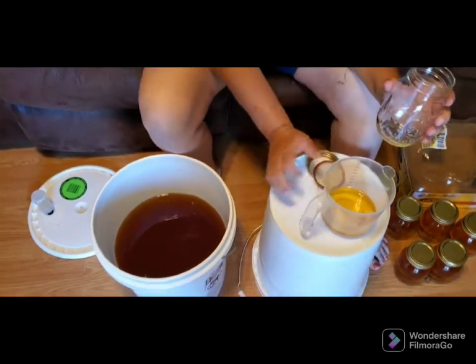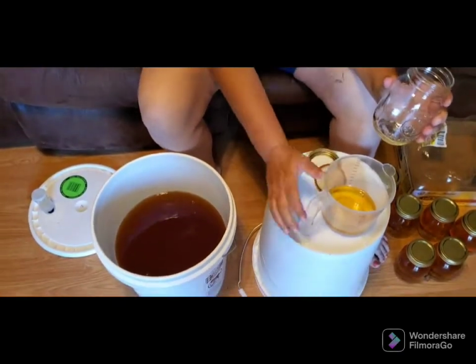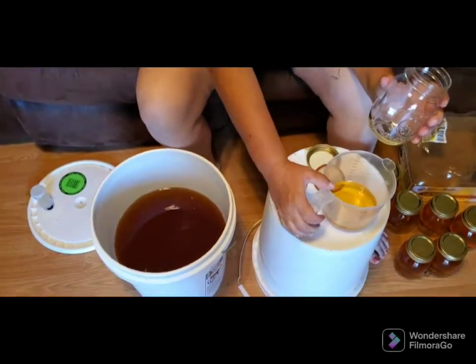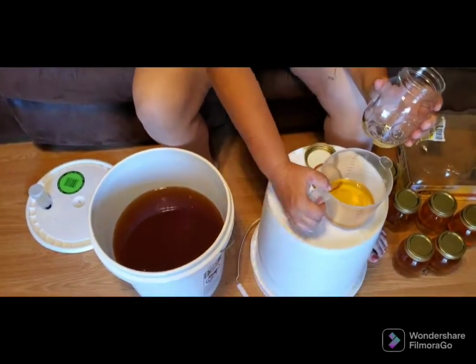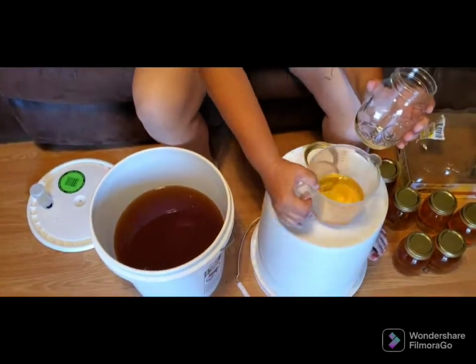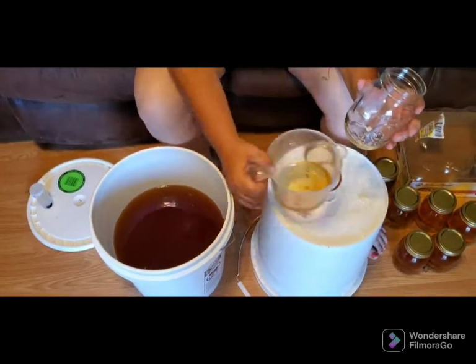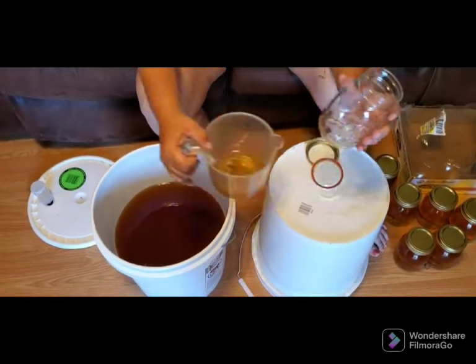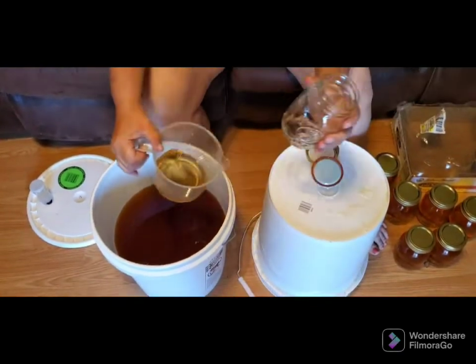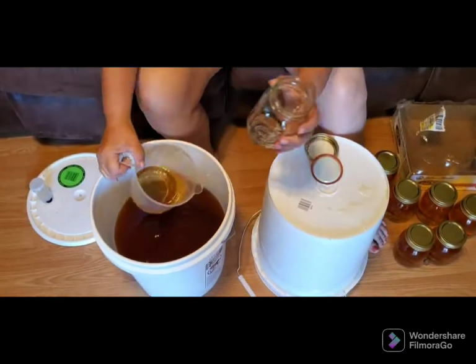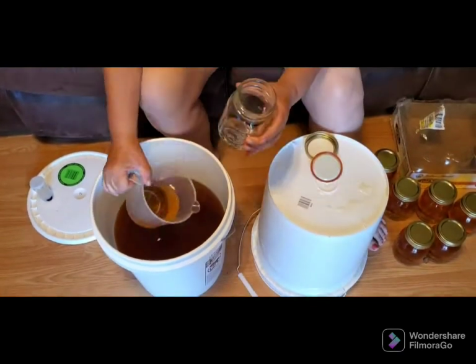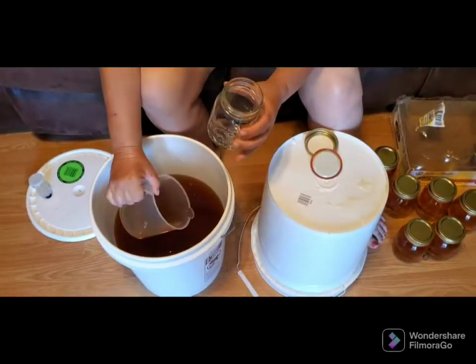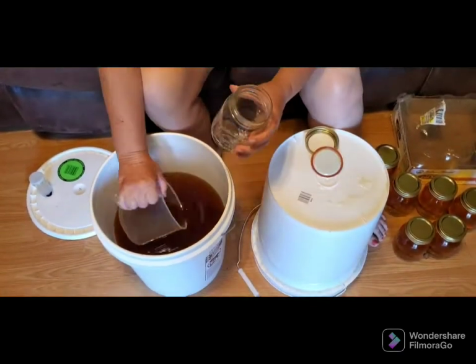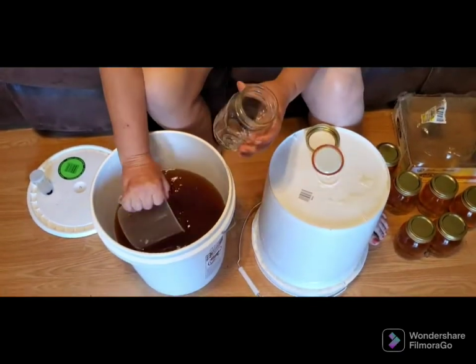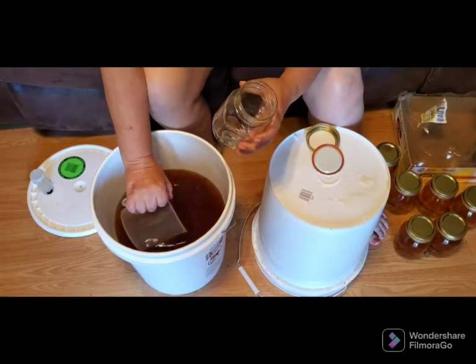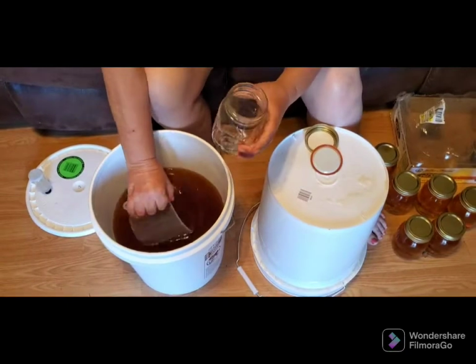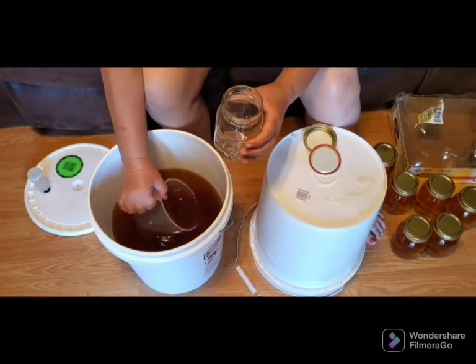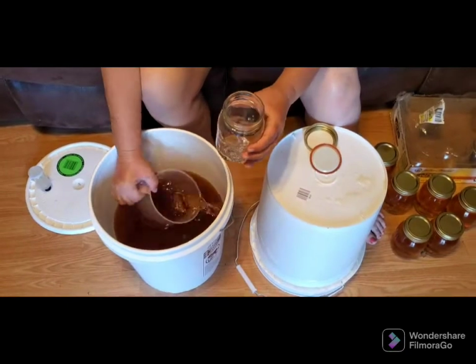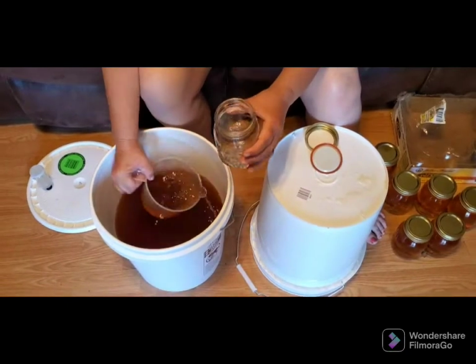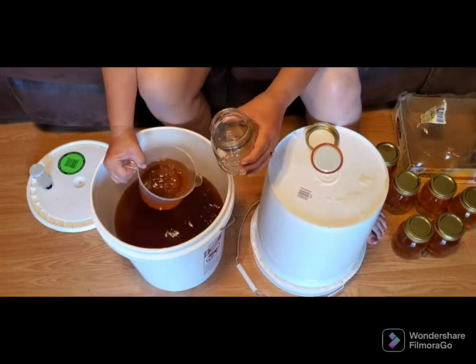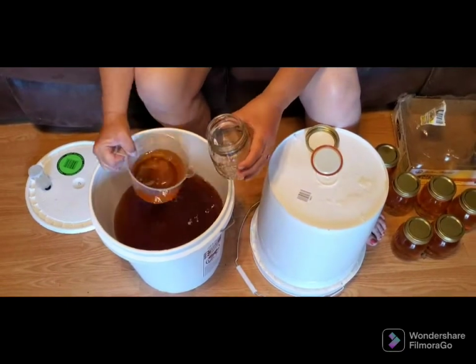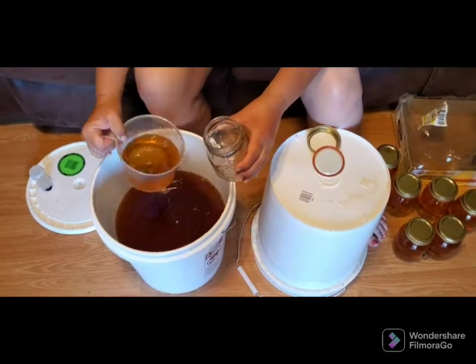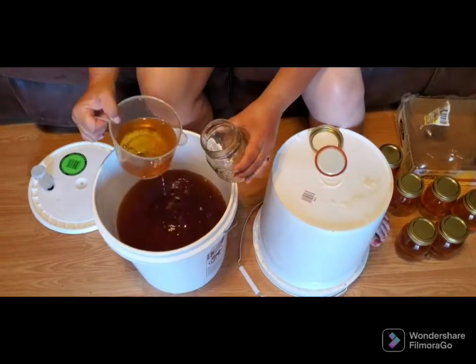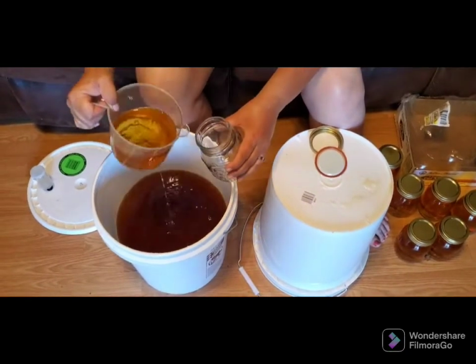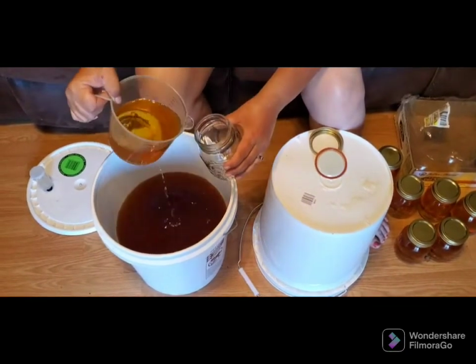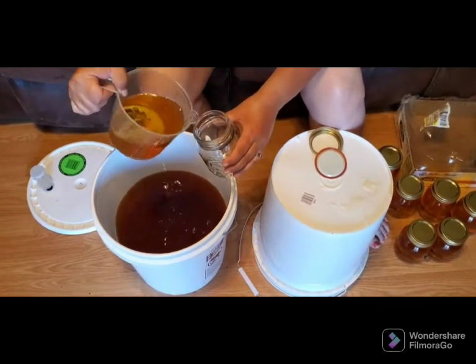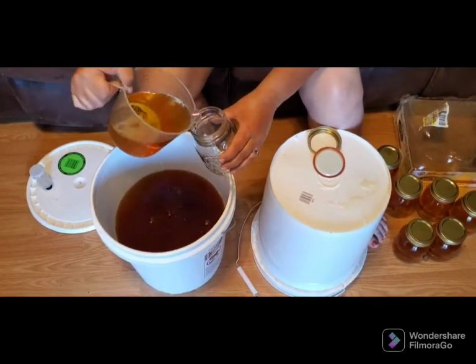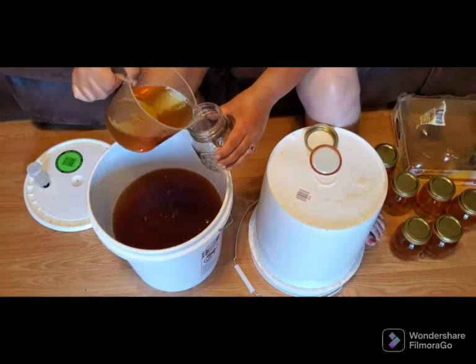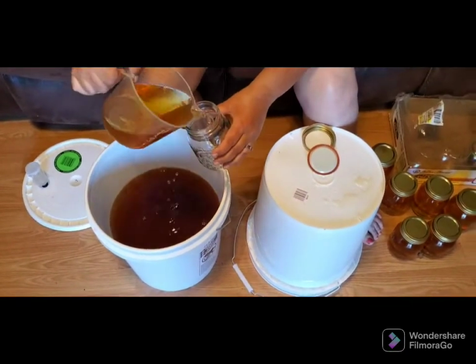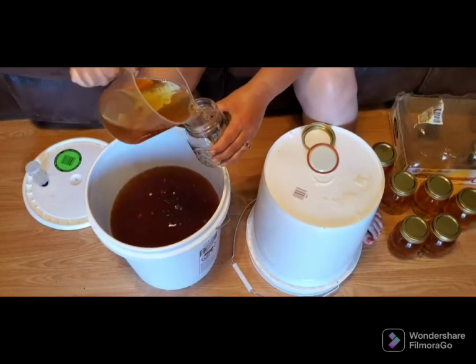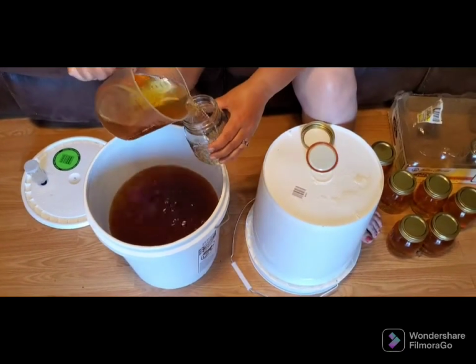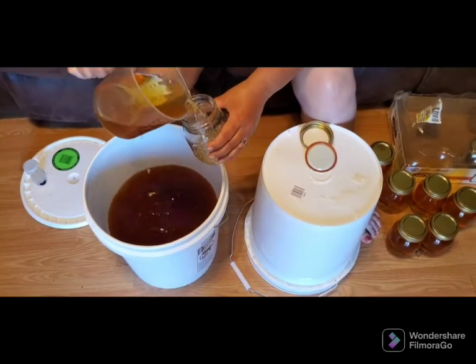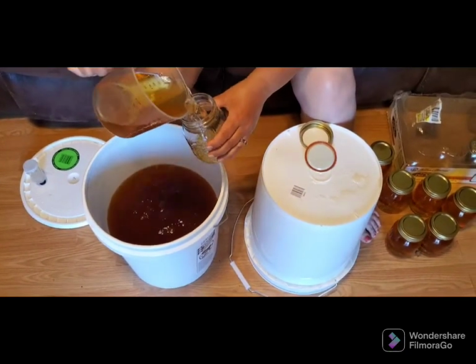It appears we're going to see how many pint jars this gallon bucket is going to make.